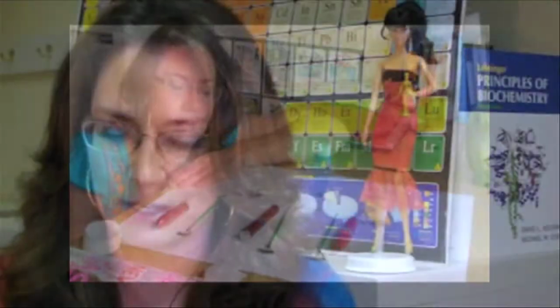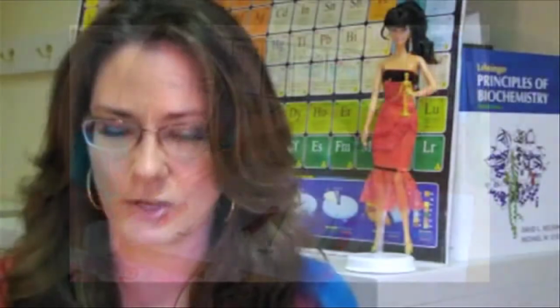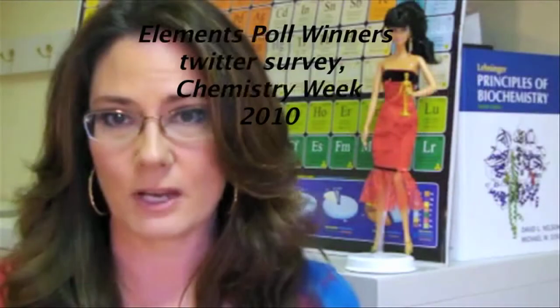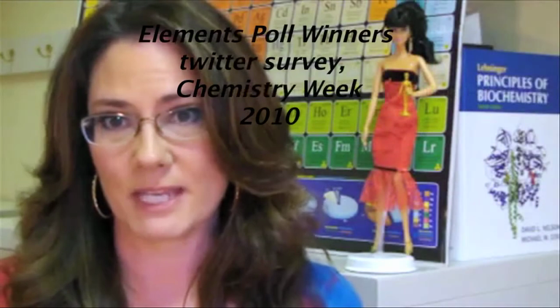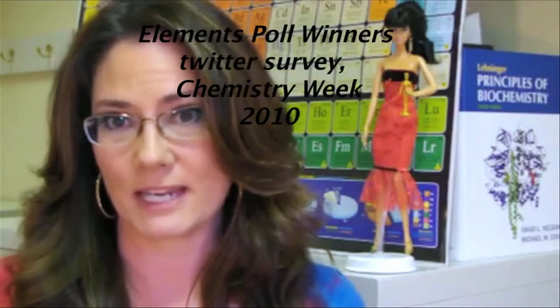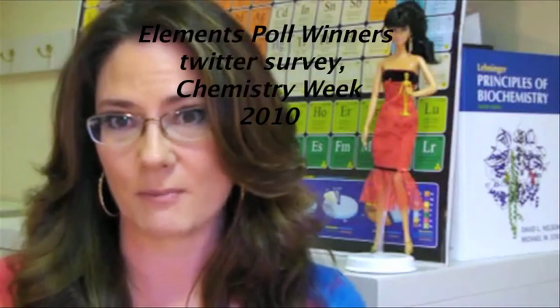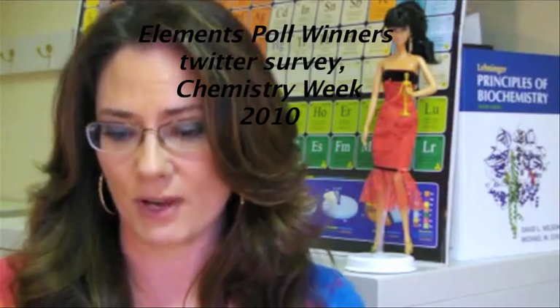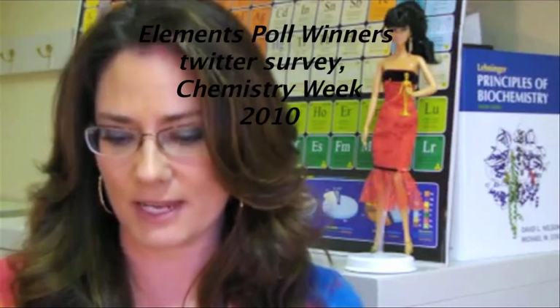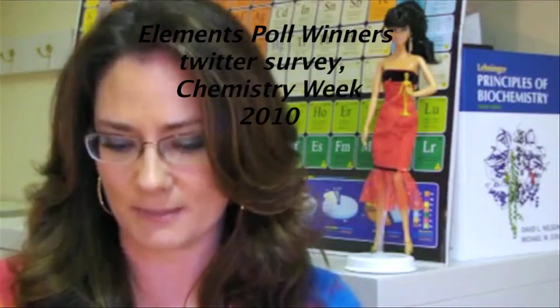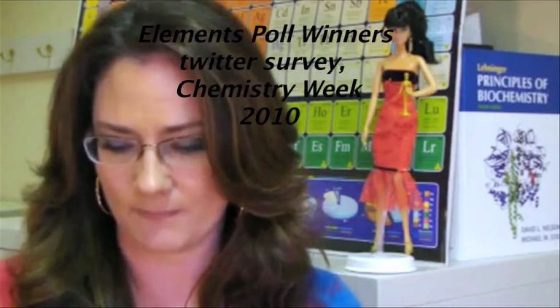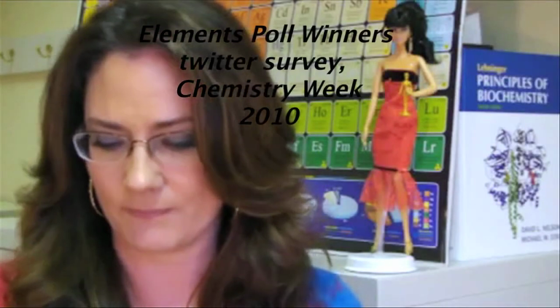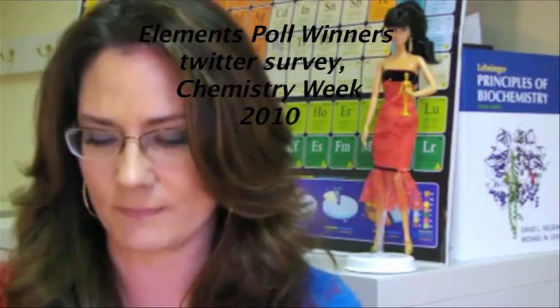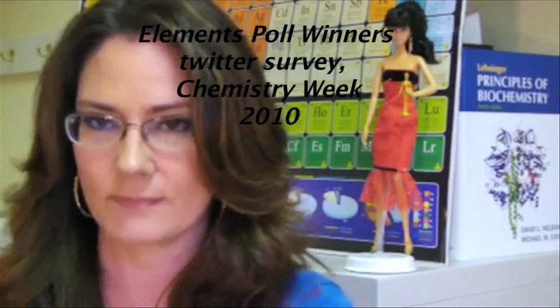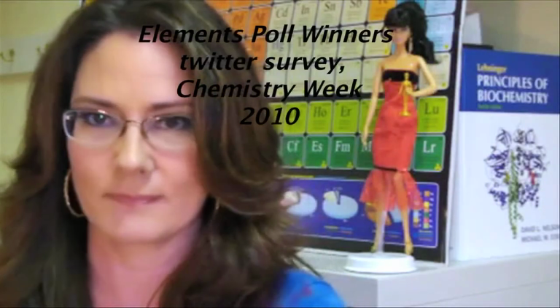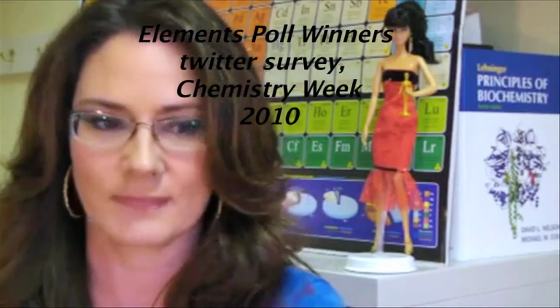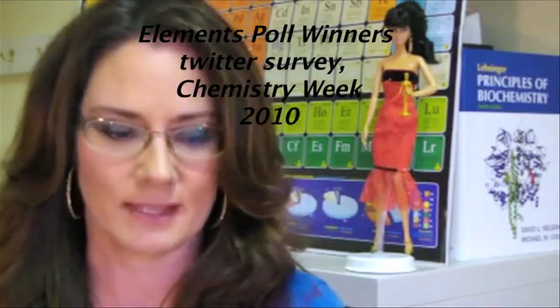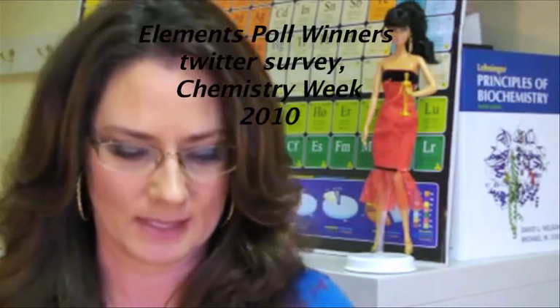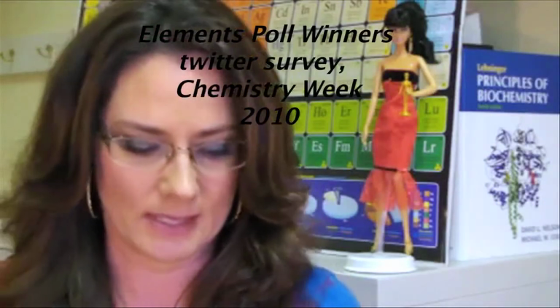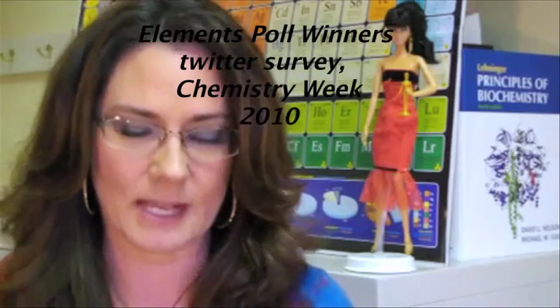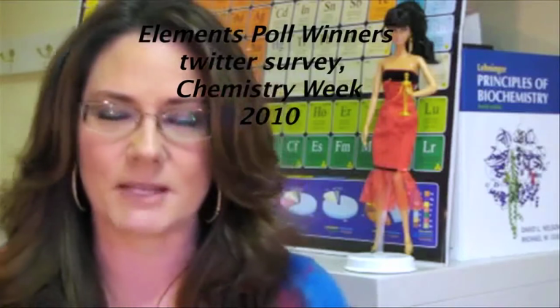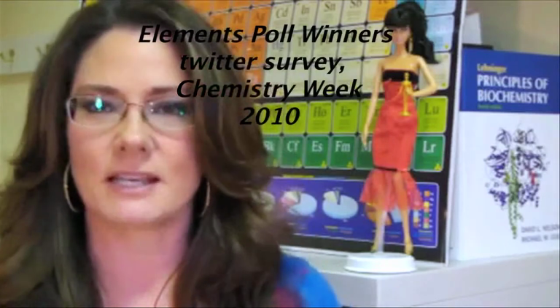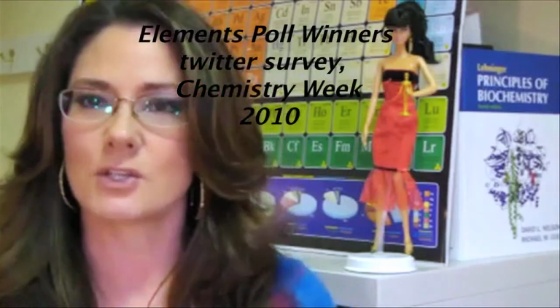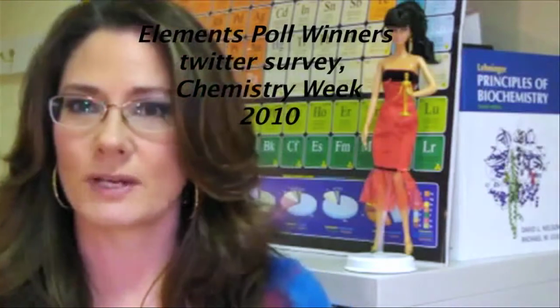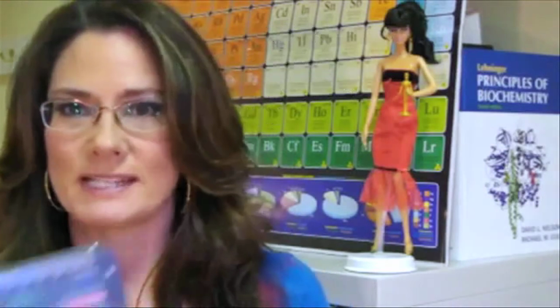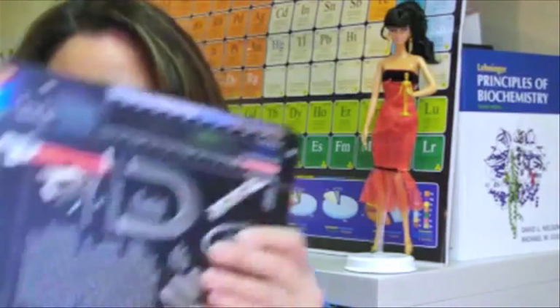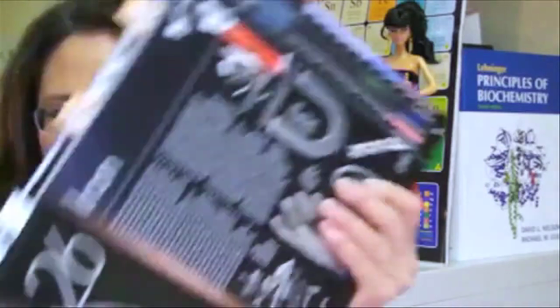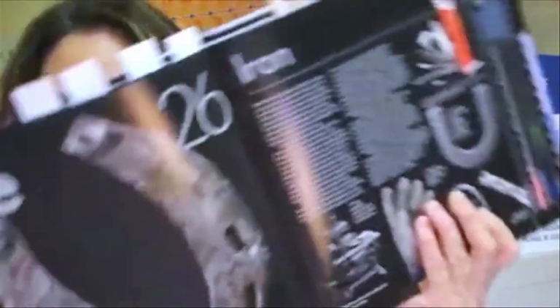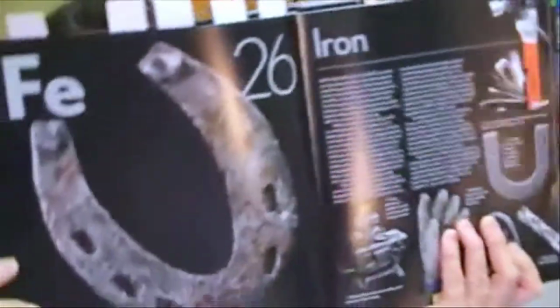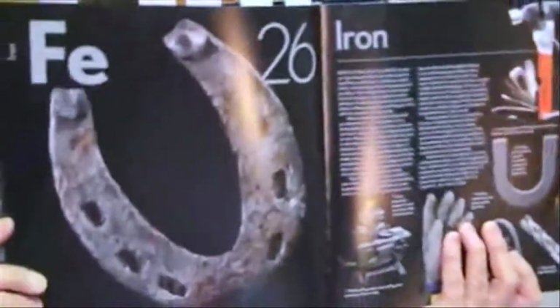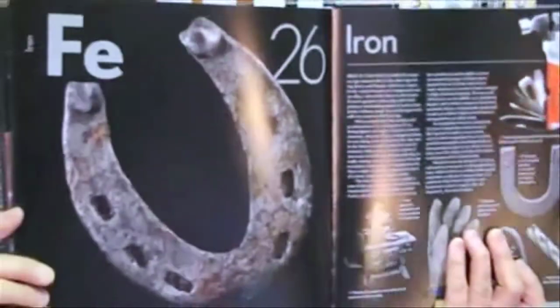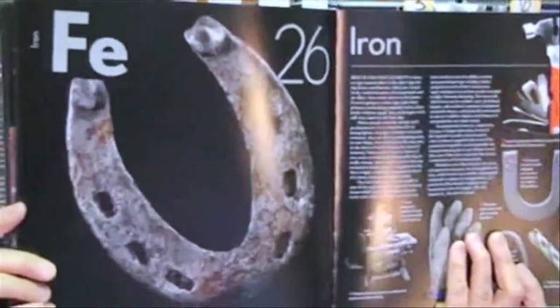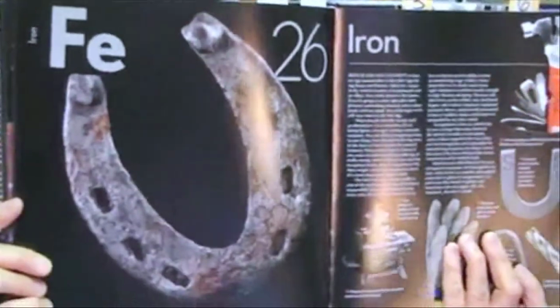Coming in at number eight is element 26: iron.